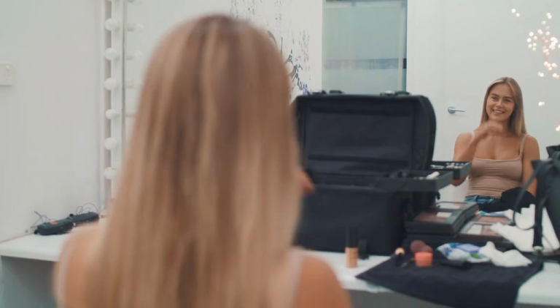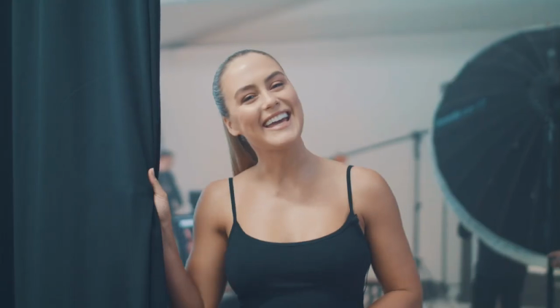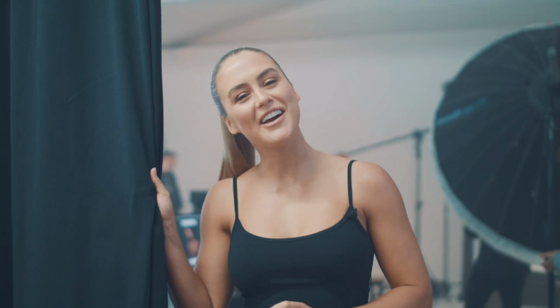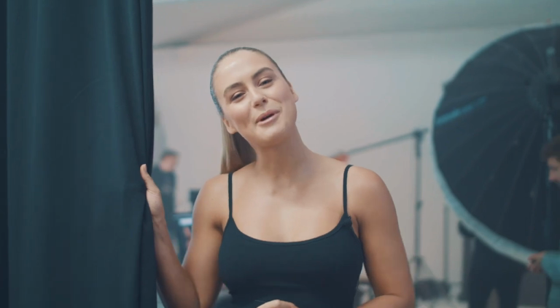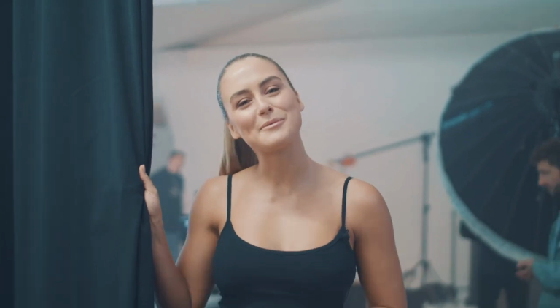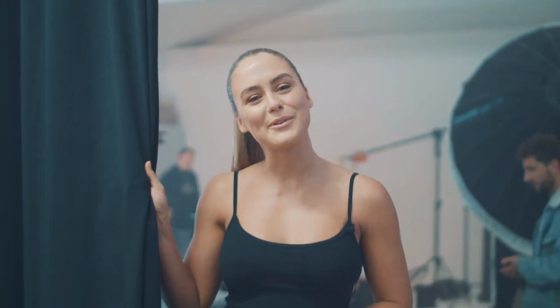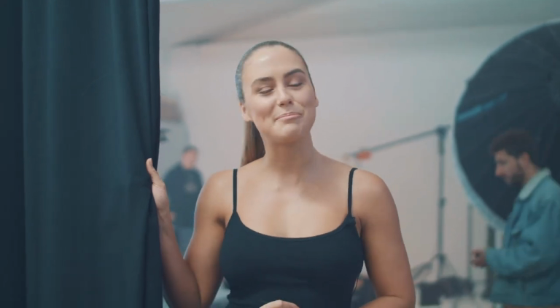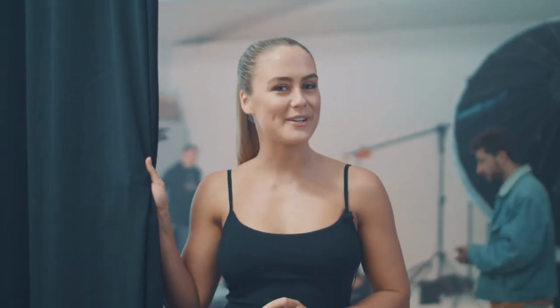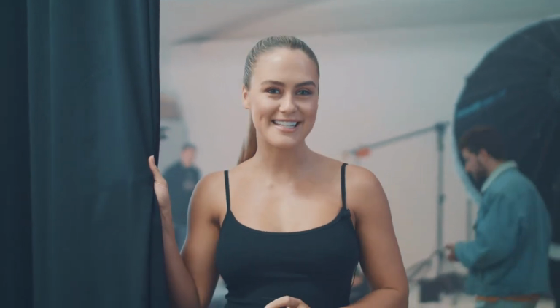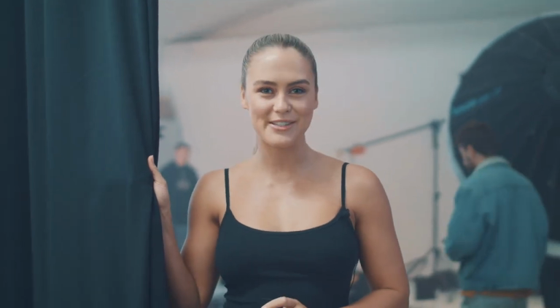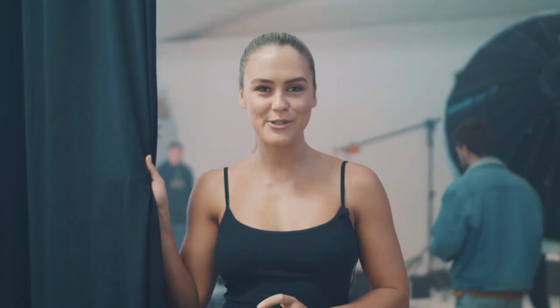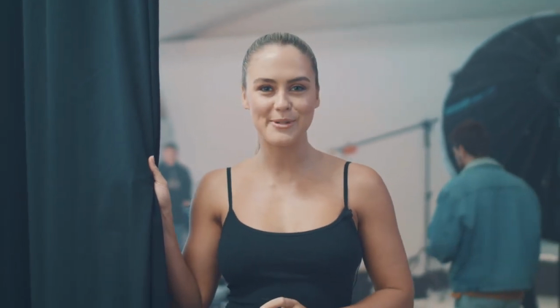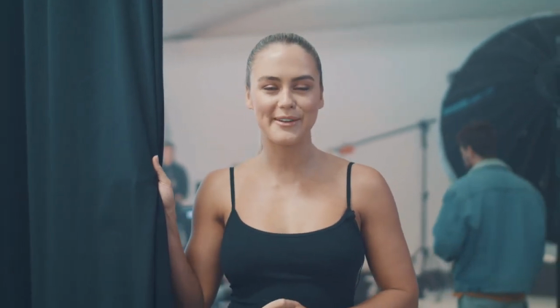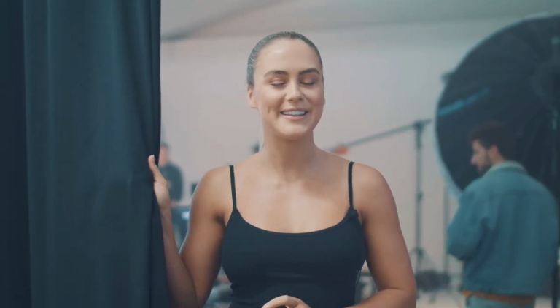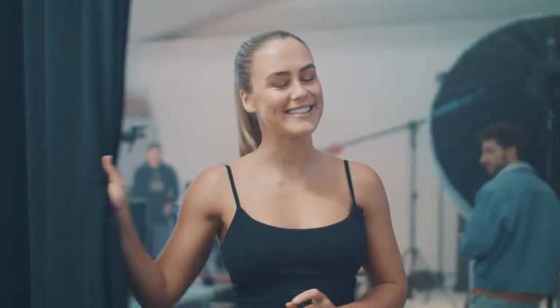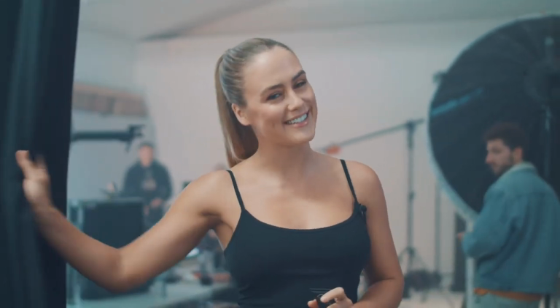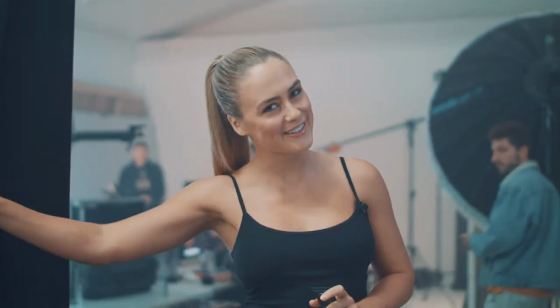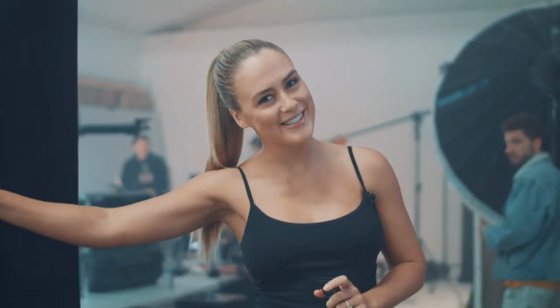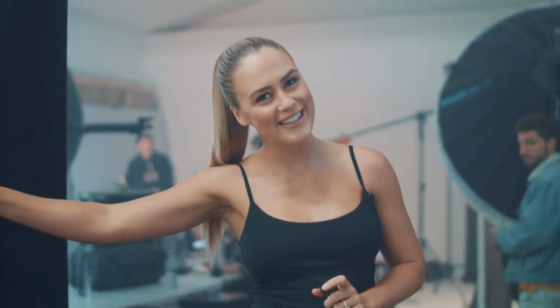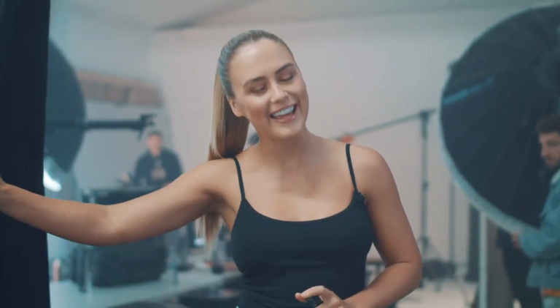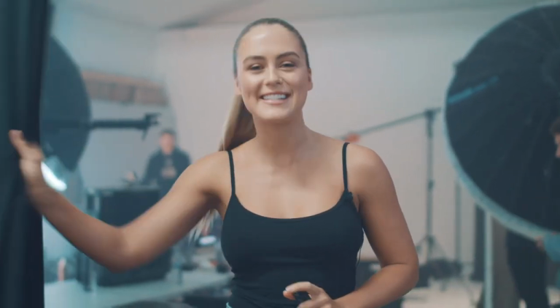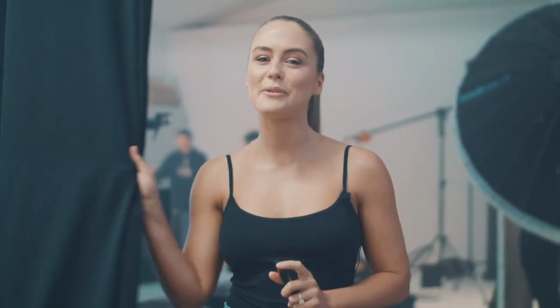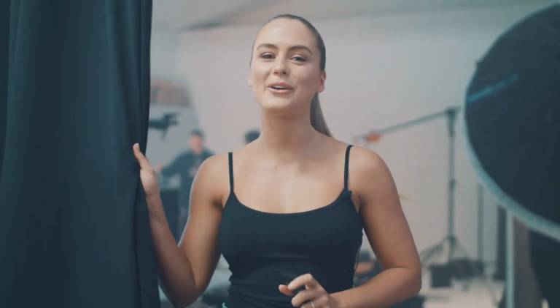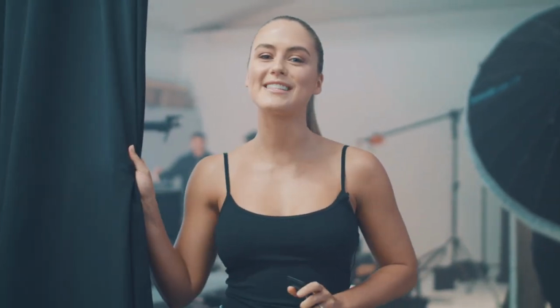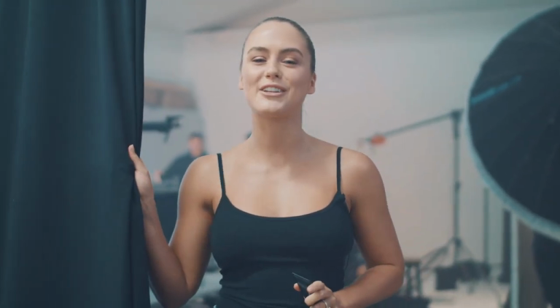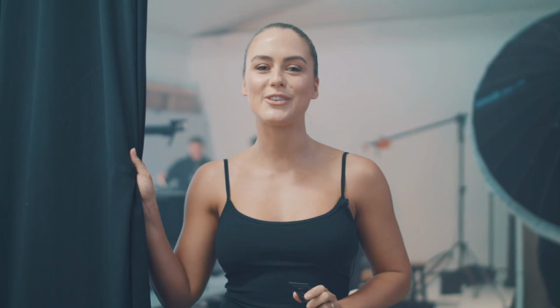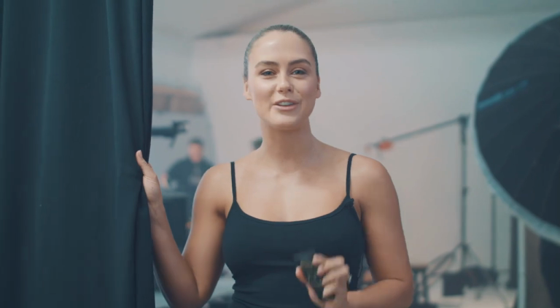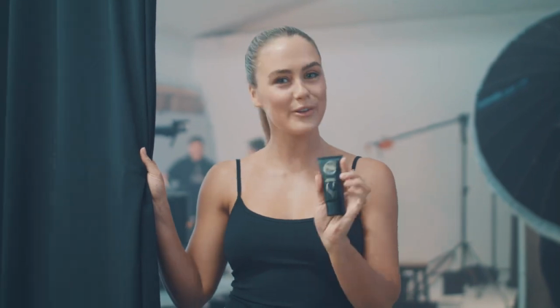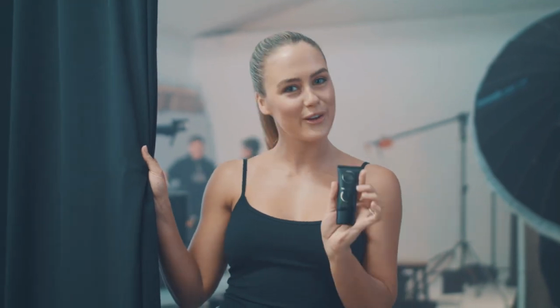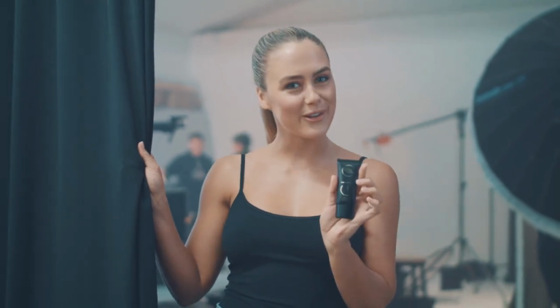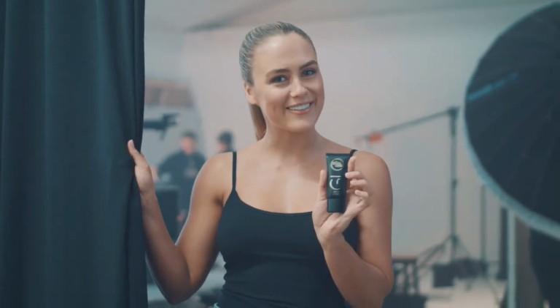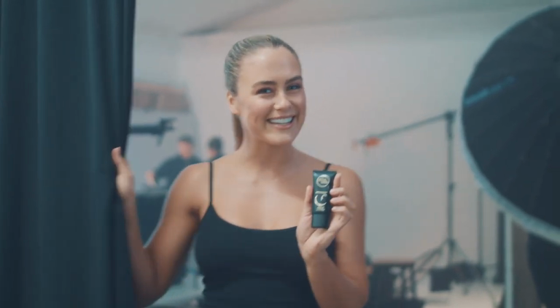Hey guys, welcome to the Bondi Sands YouTube channel. It's Claire Smith and today we are on set shooting the new Glowlight range.